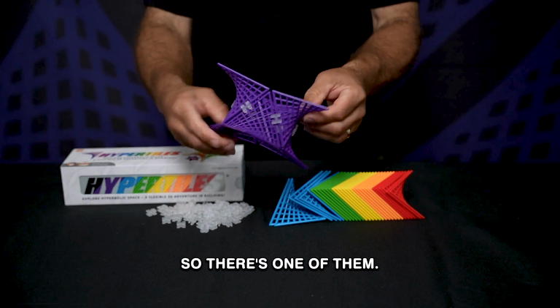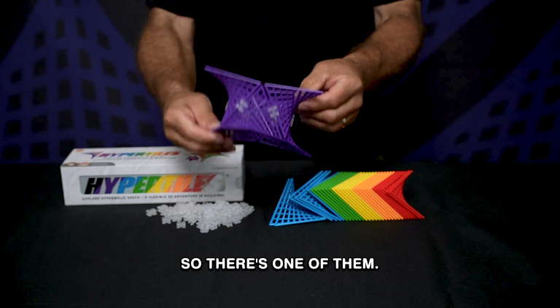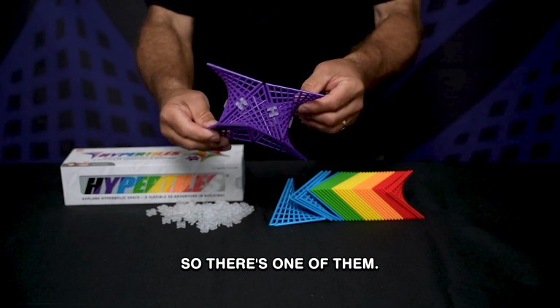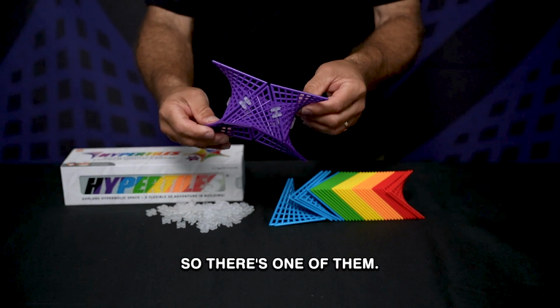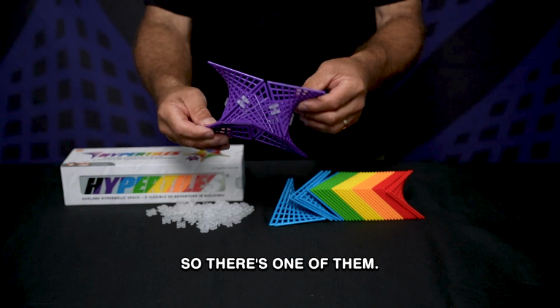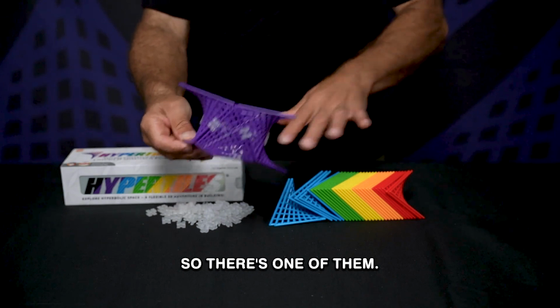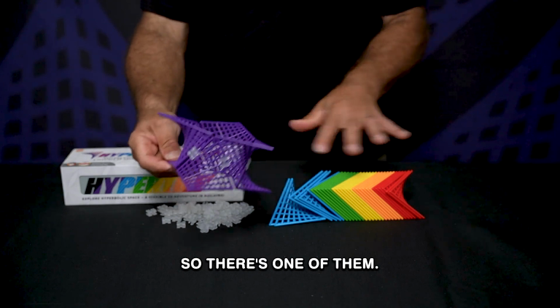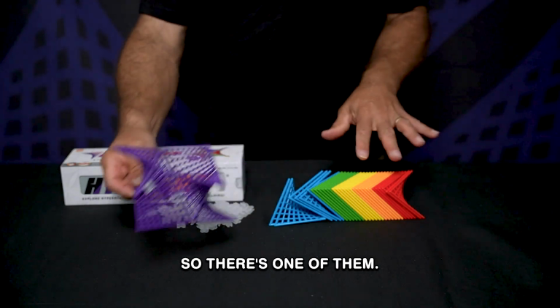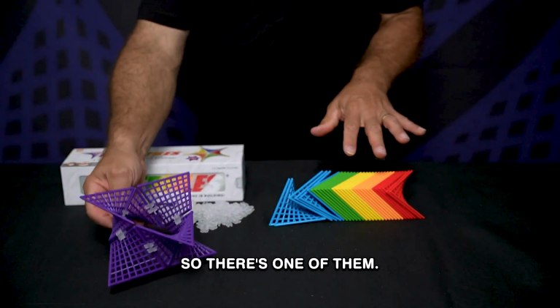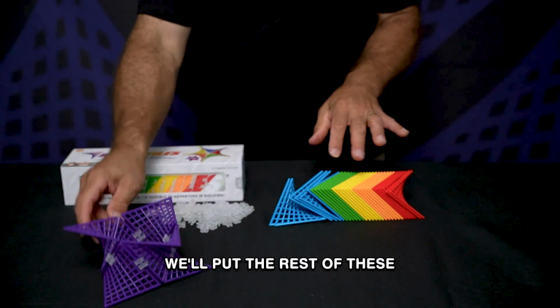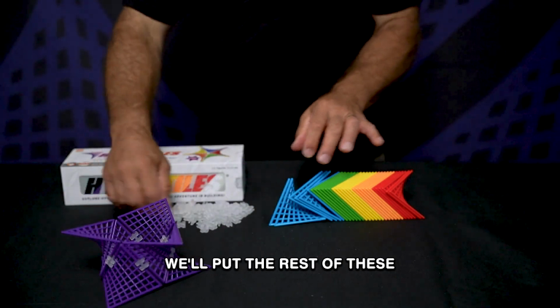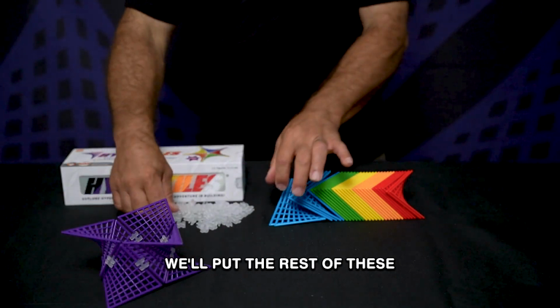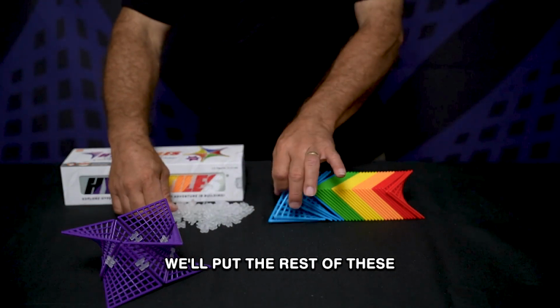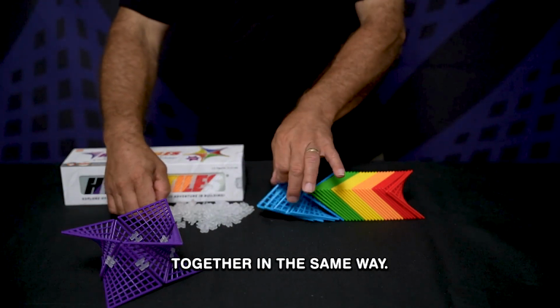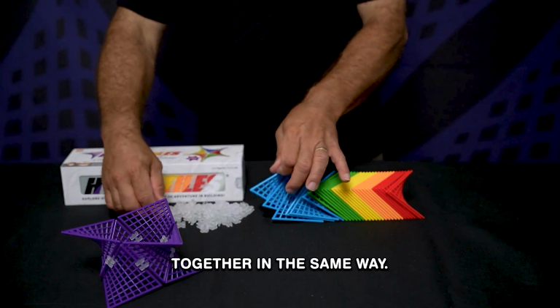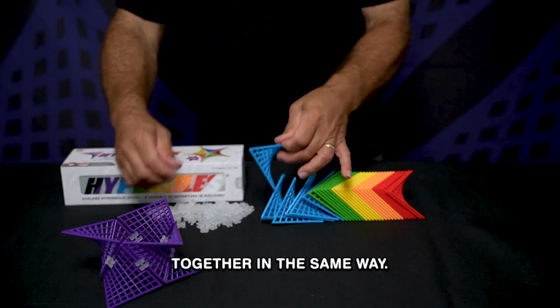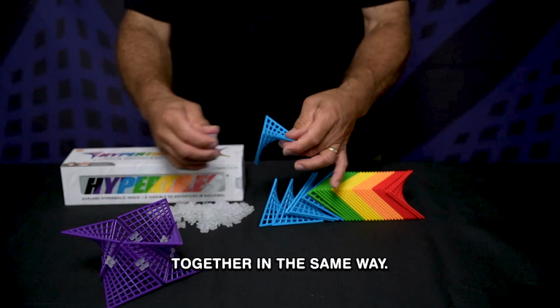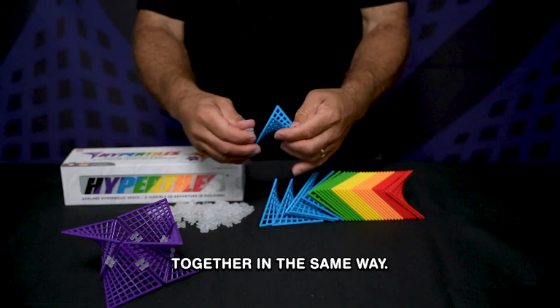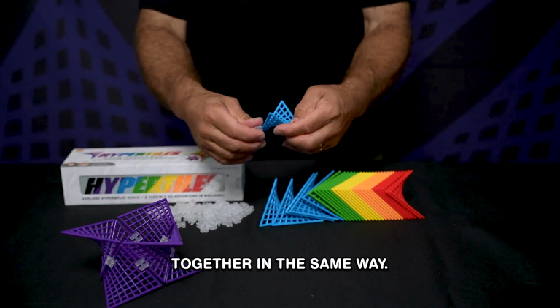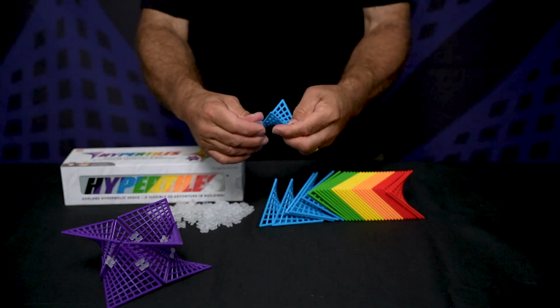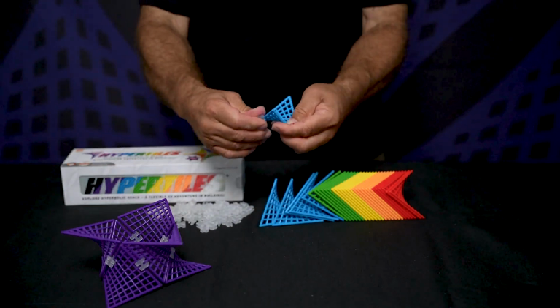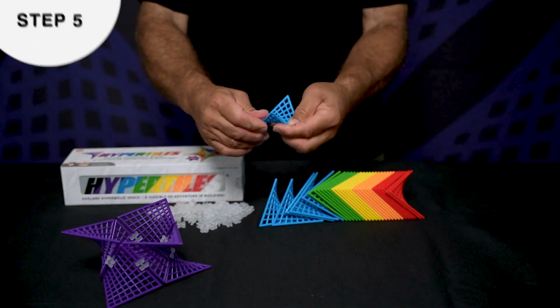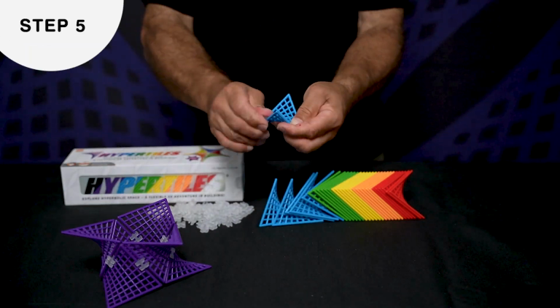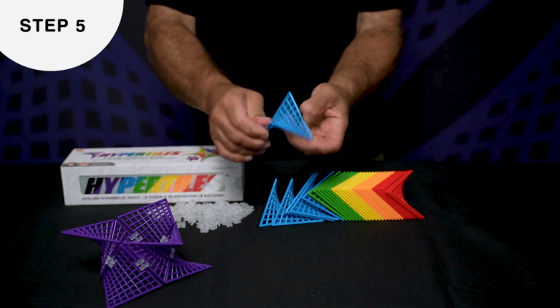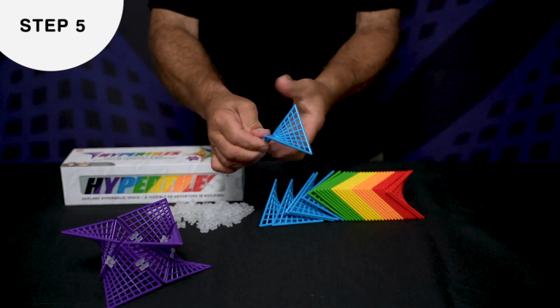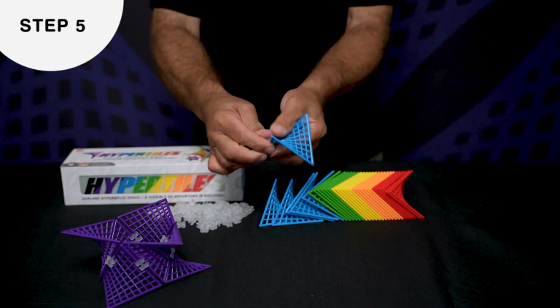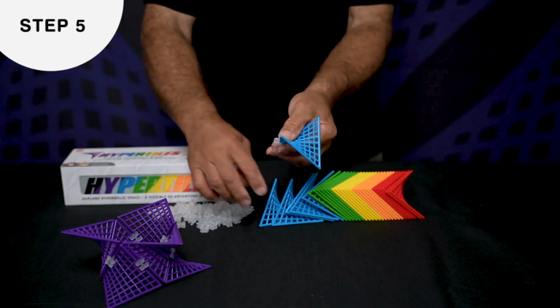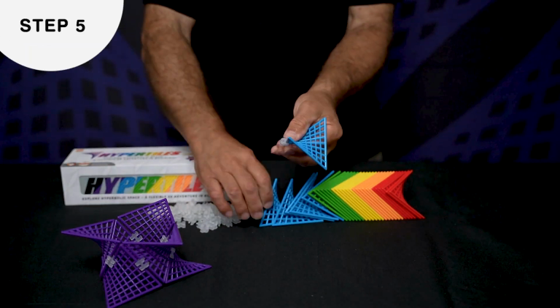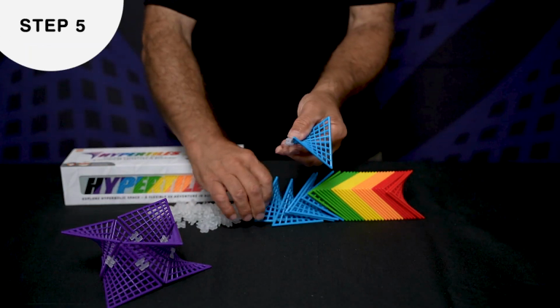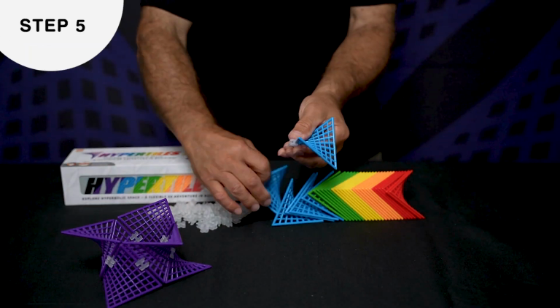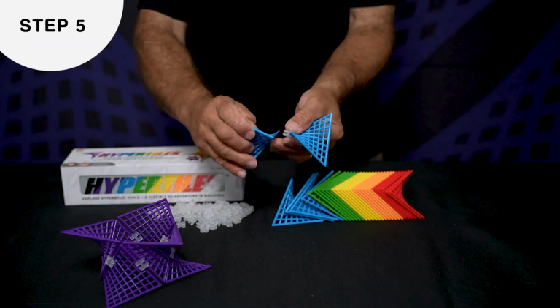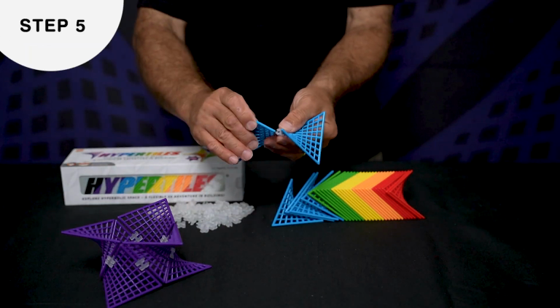So there's one of them. We'll put the rest of this together in the same way.